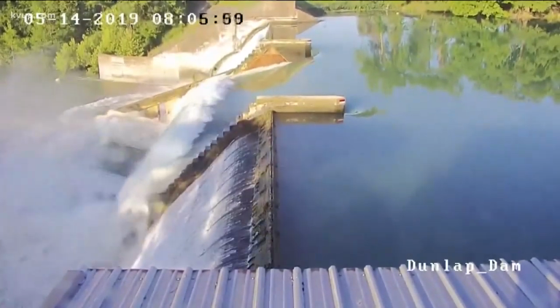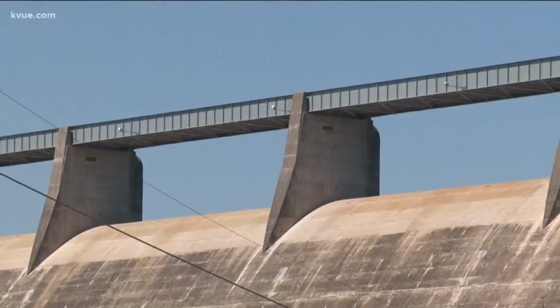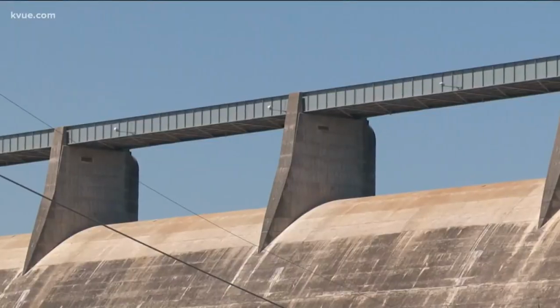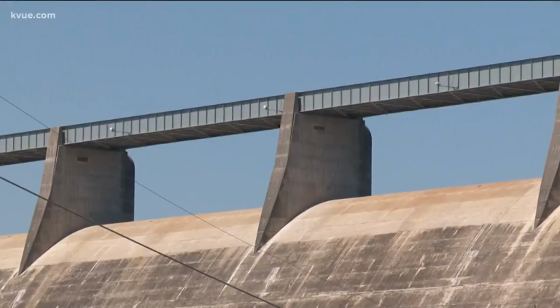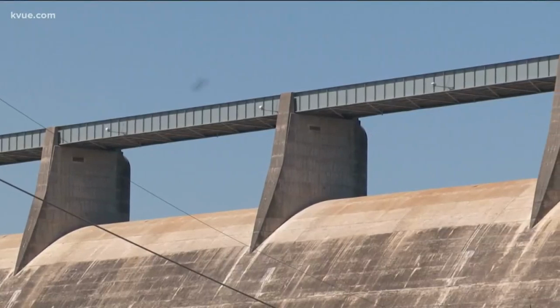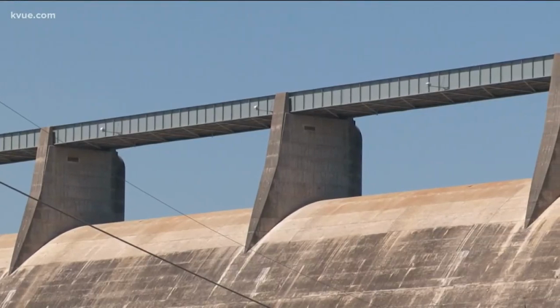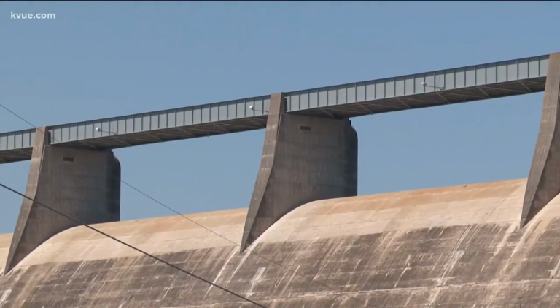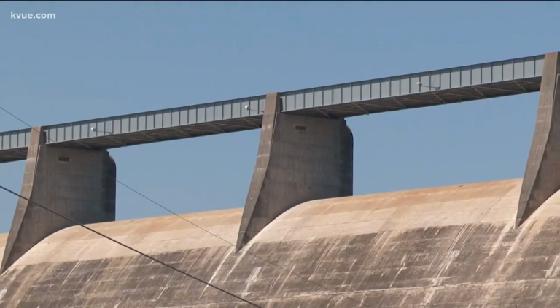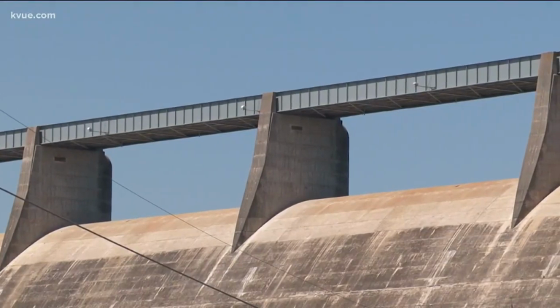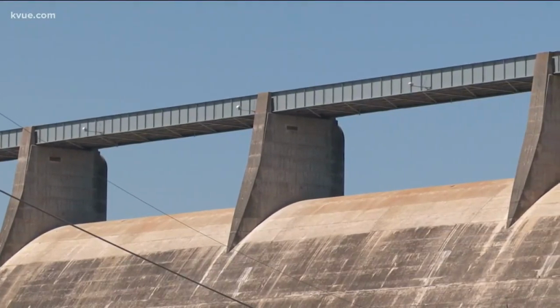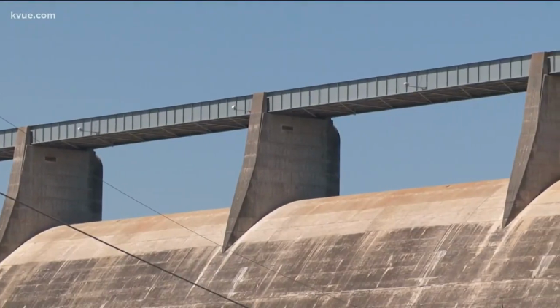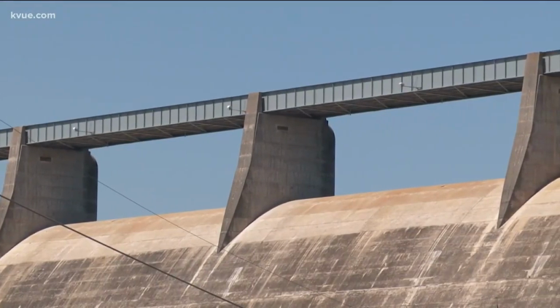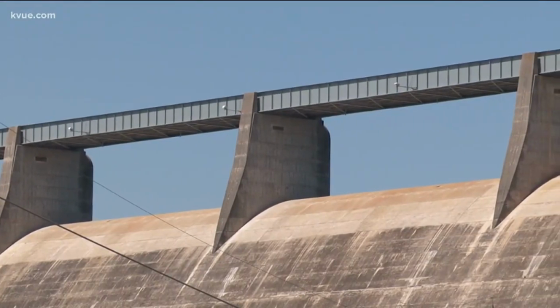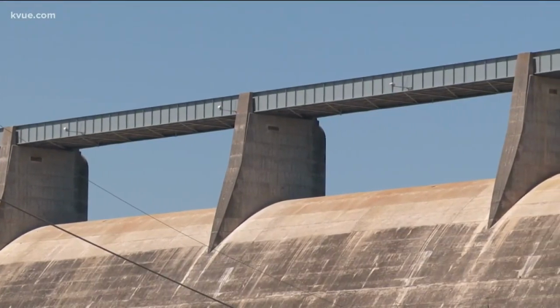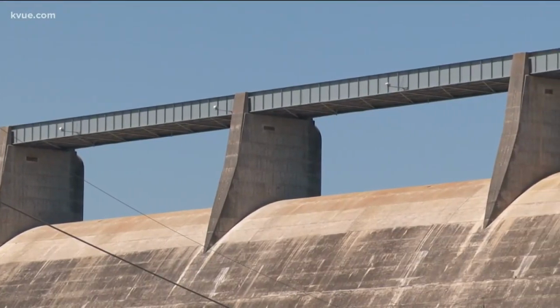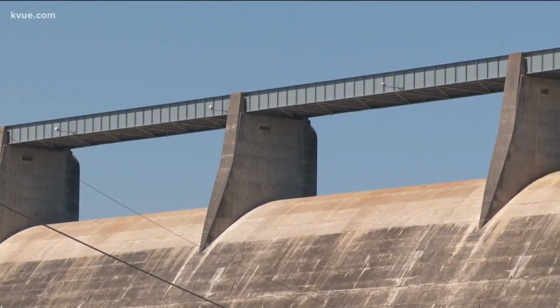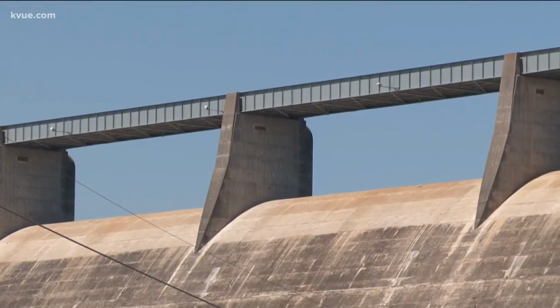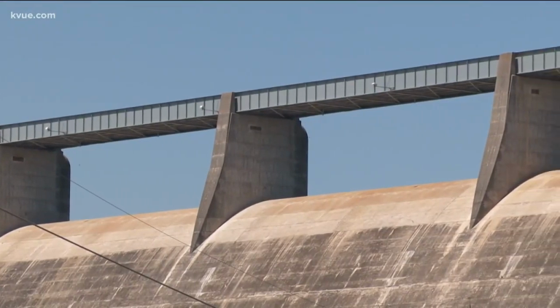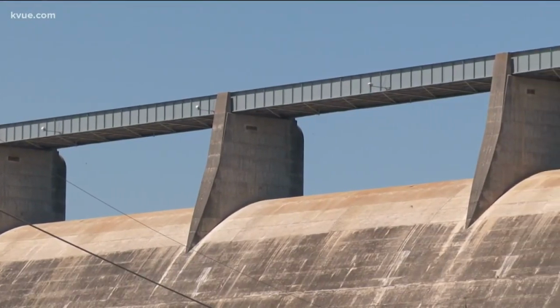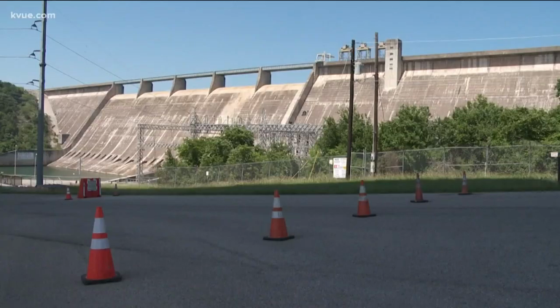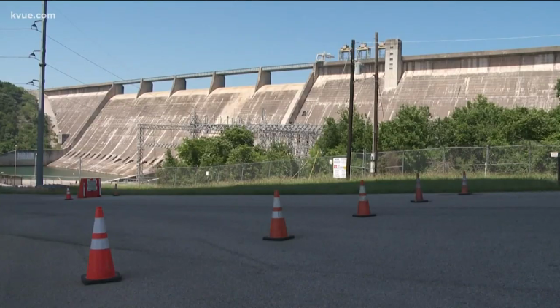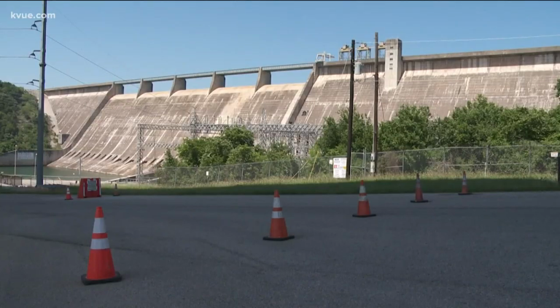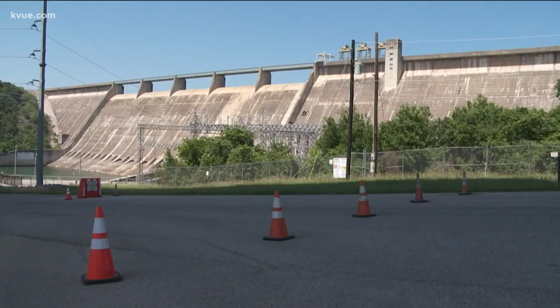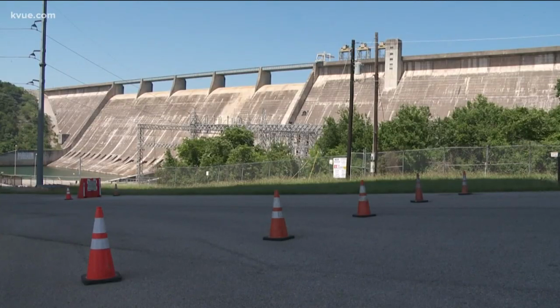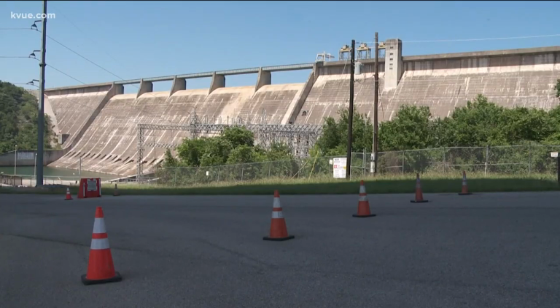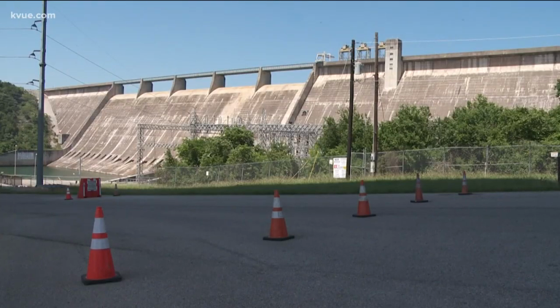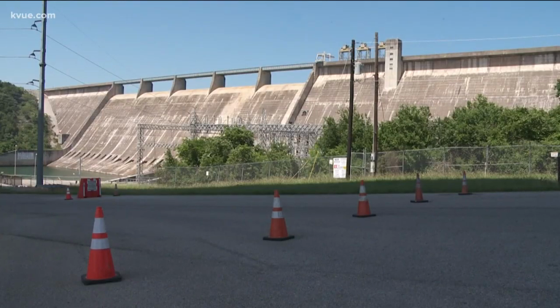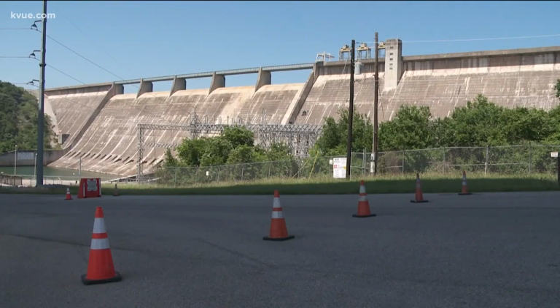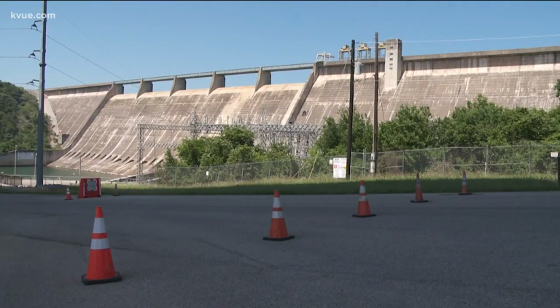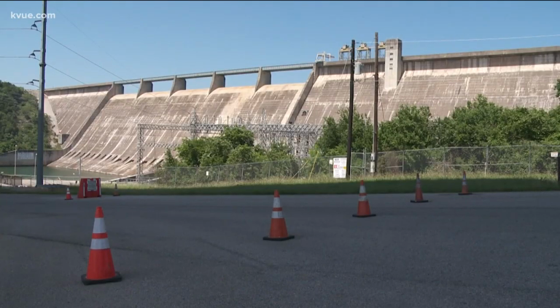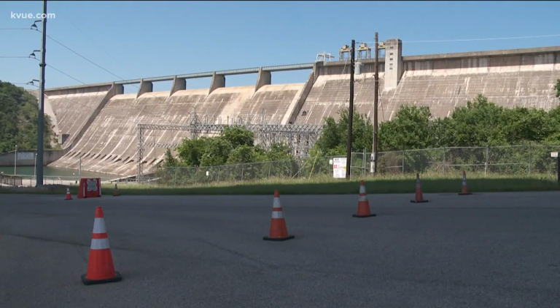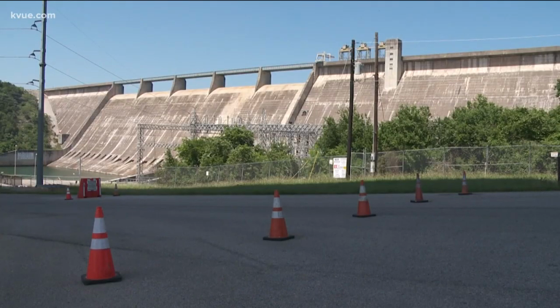So what happens to make sure our dams are safe? Well, that's where the TCEQ Dam Safety Program comes in.